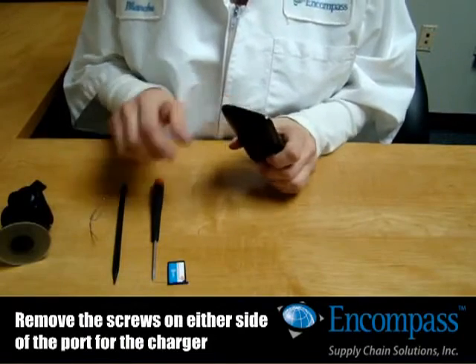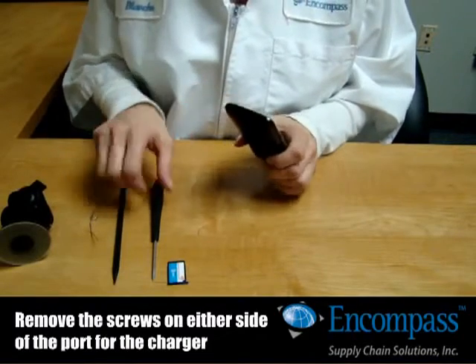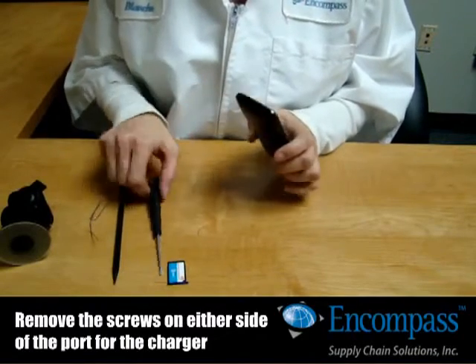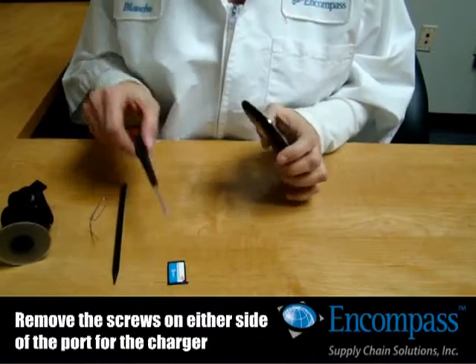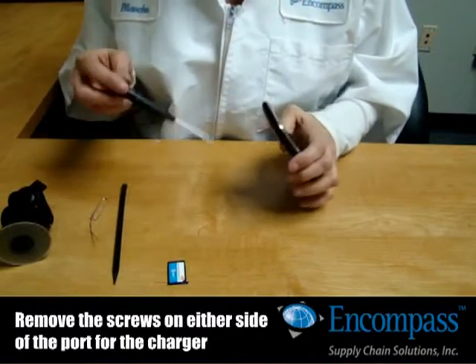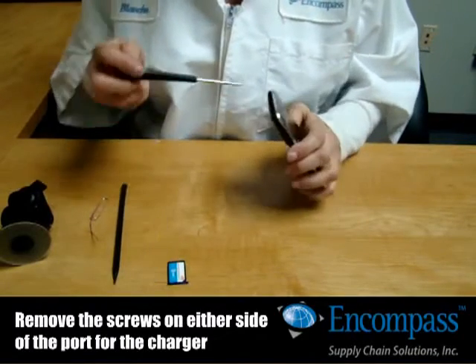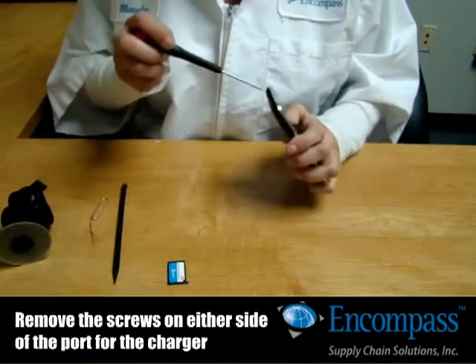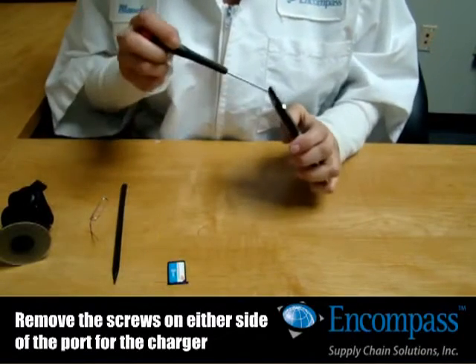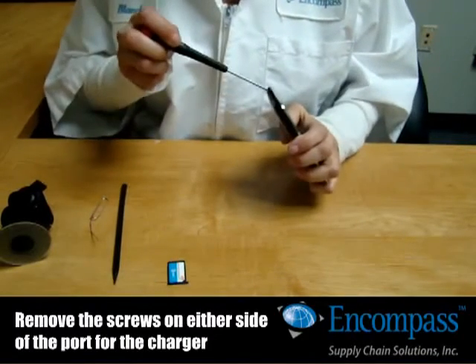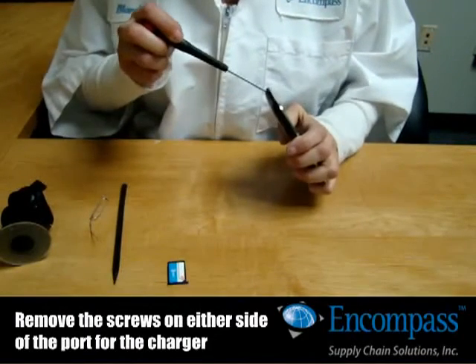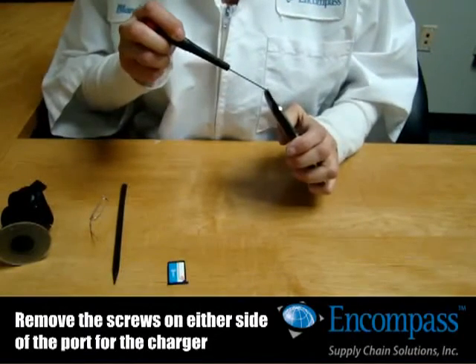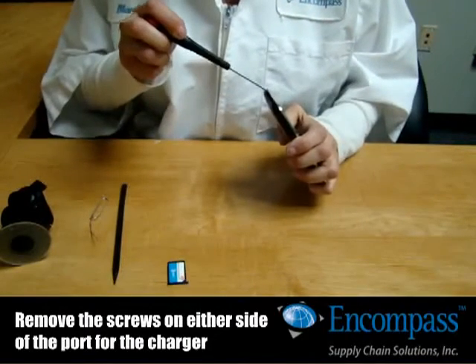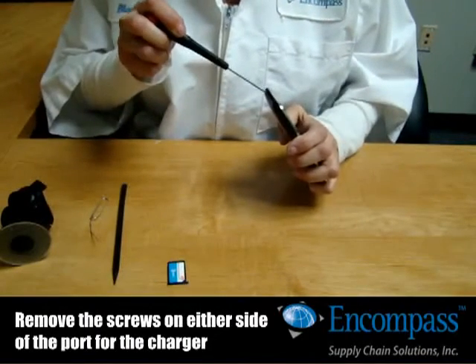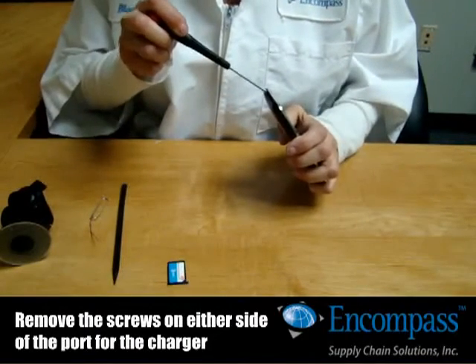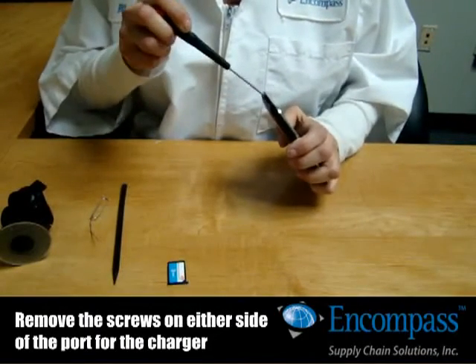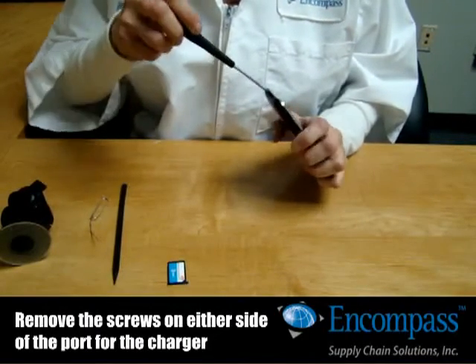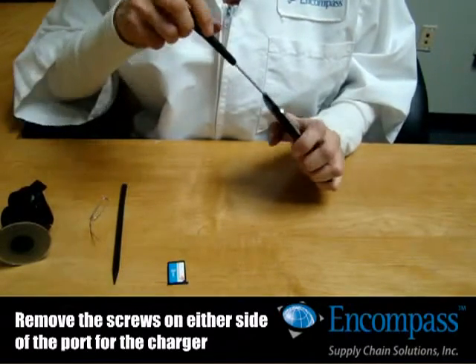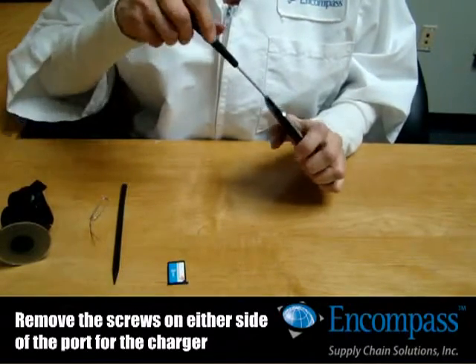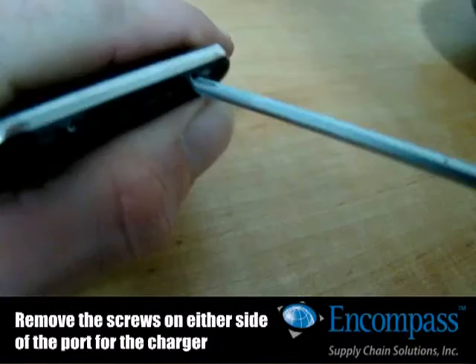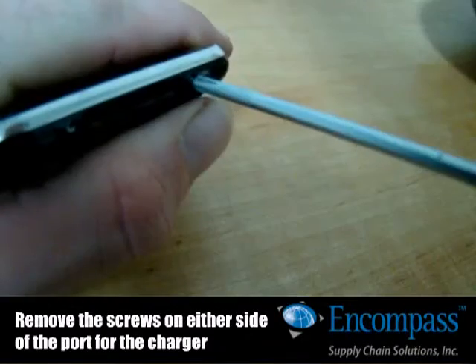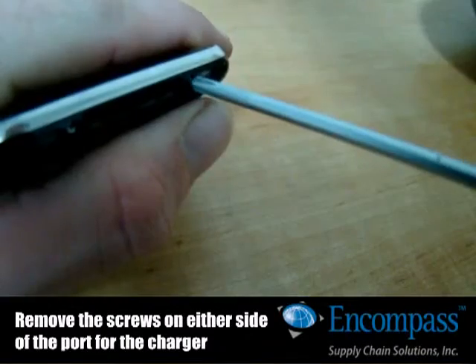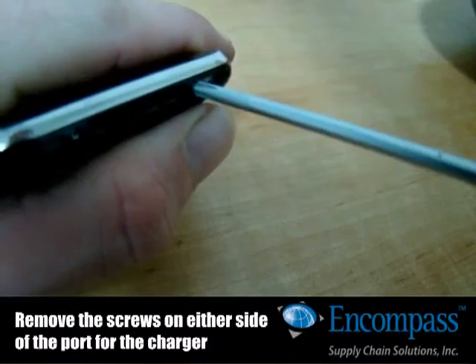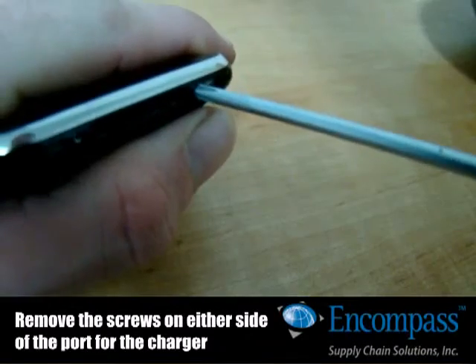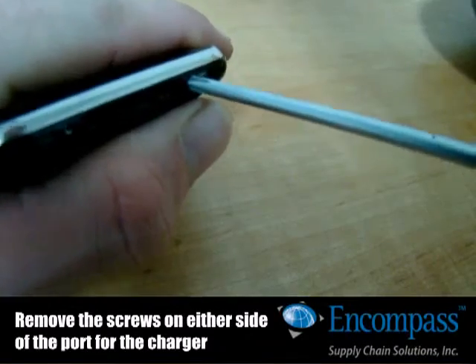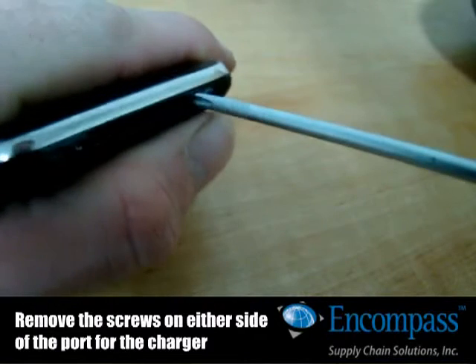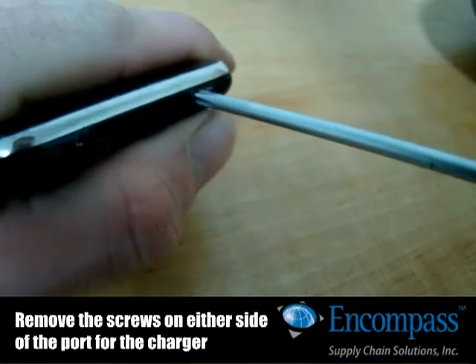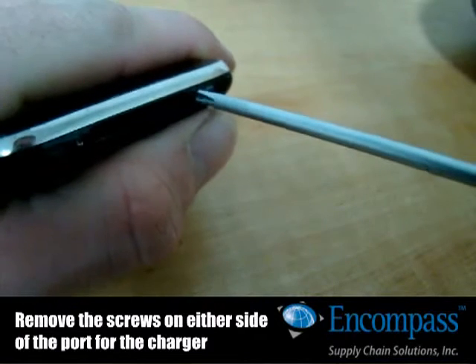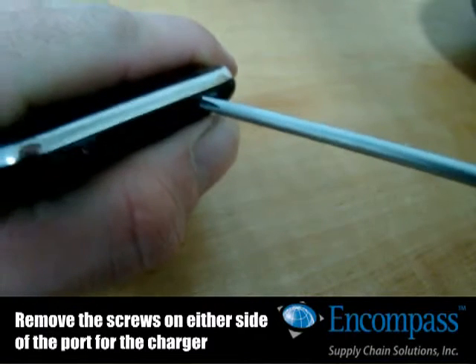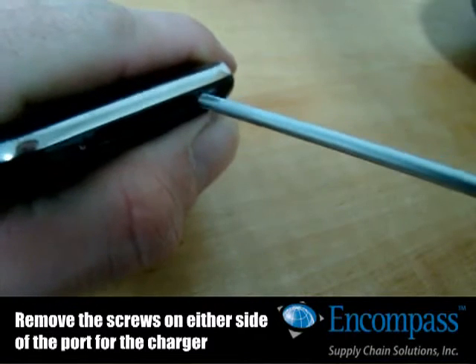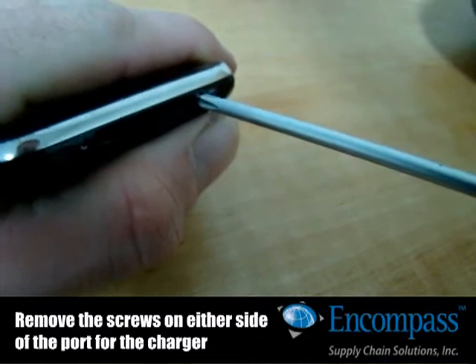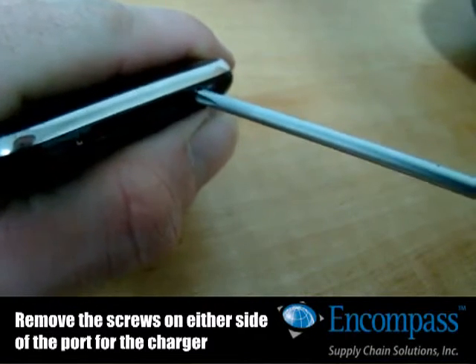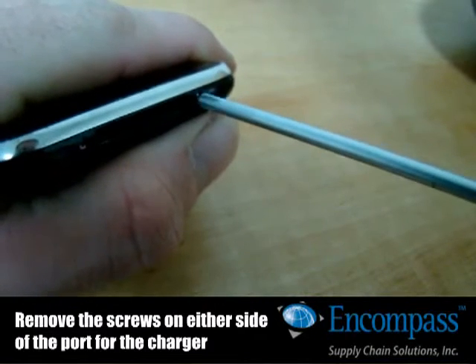Using the right size screwdriver, remove the two screws at the bottom on either side of the charger port.